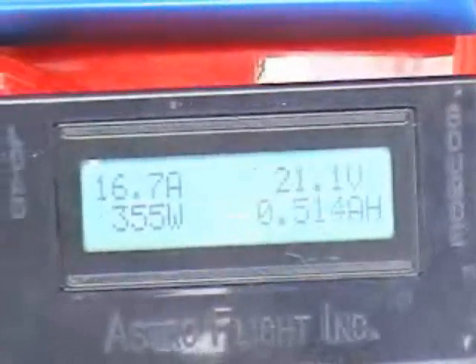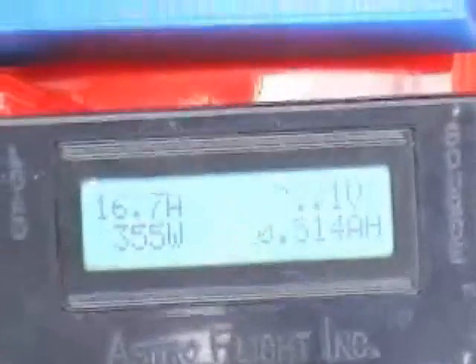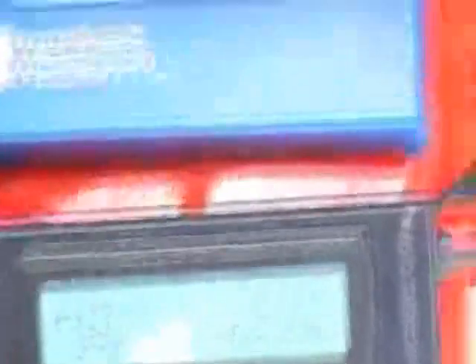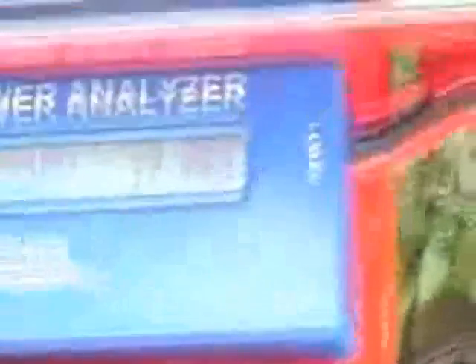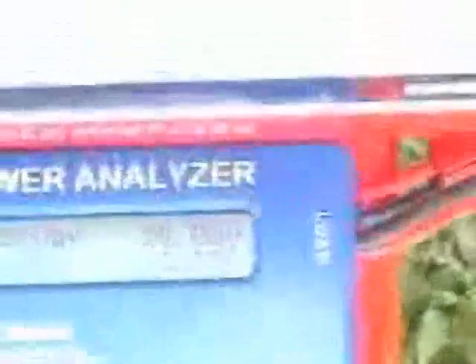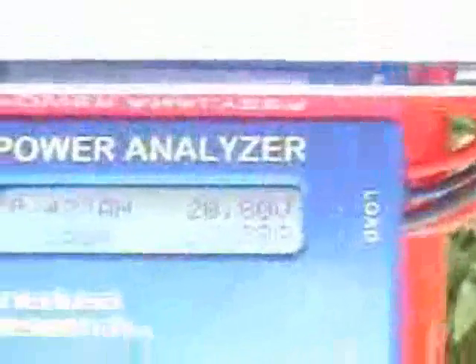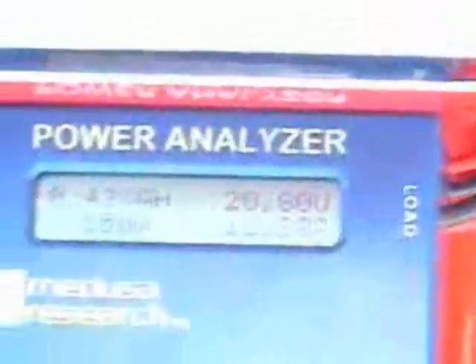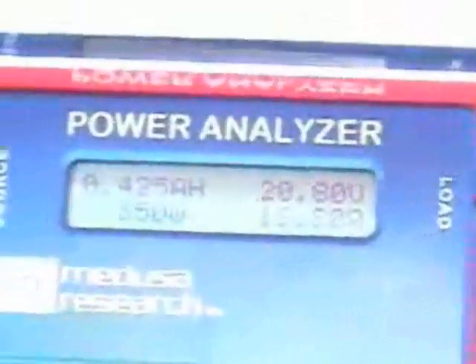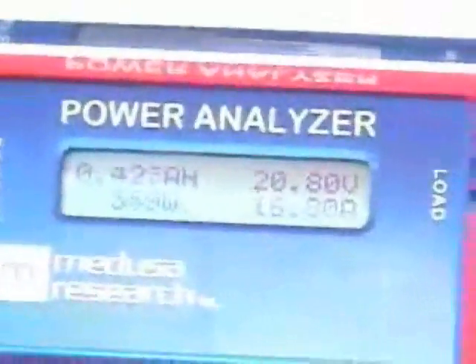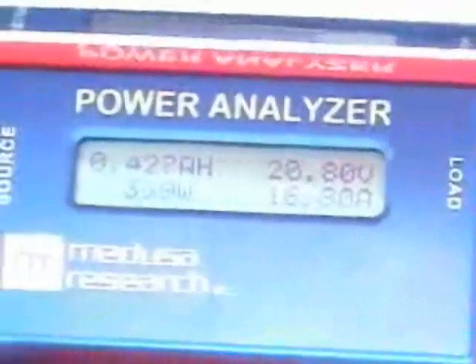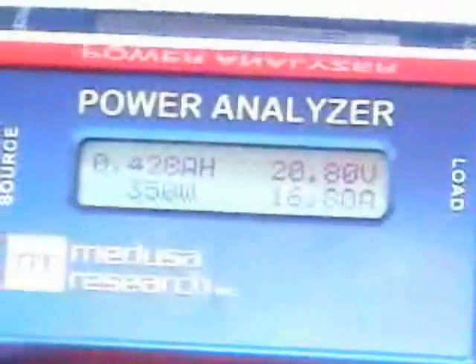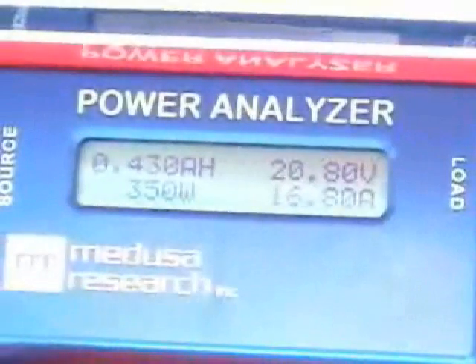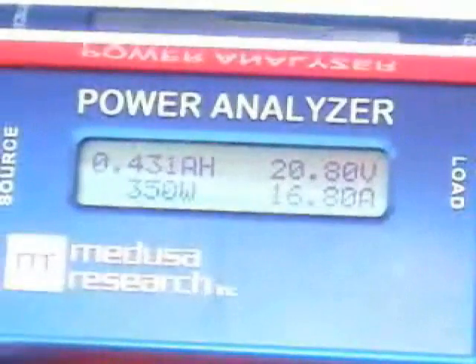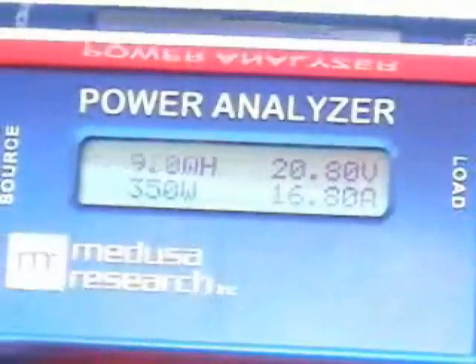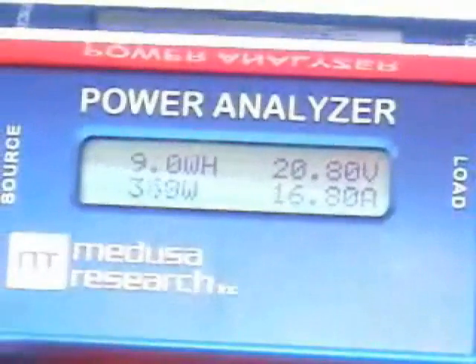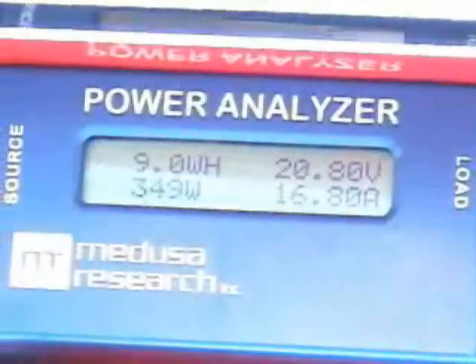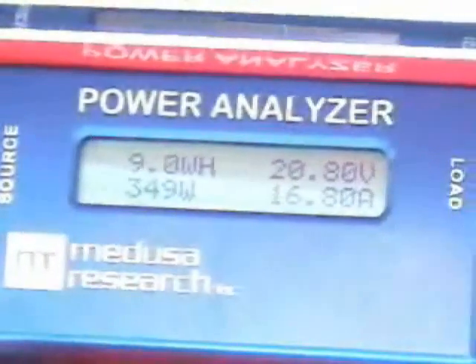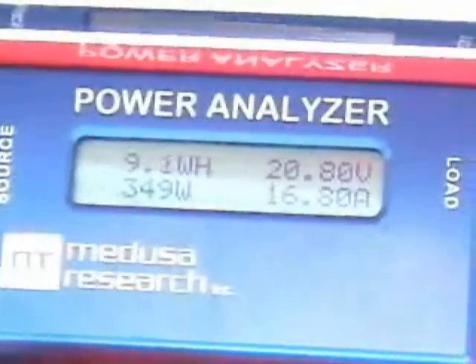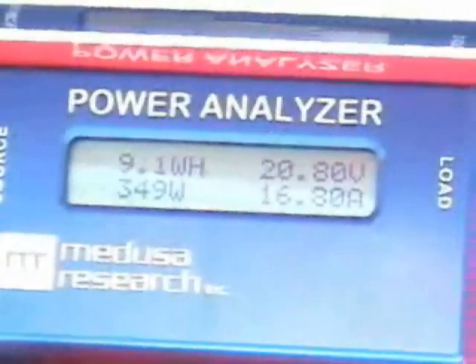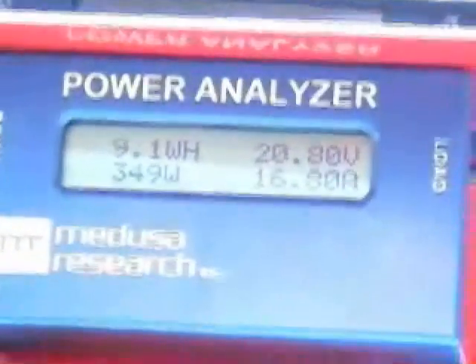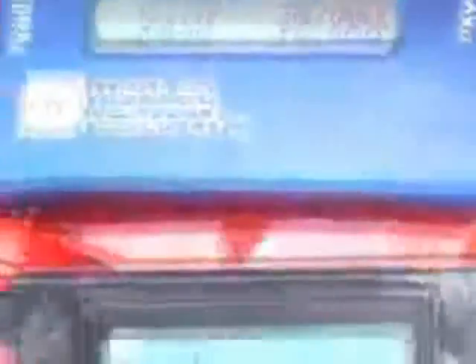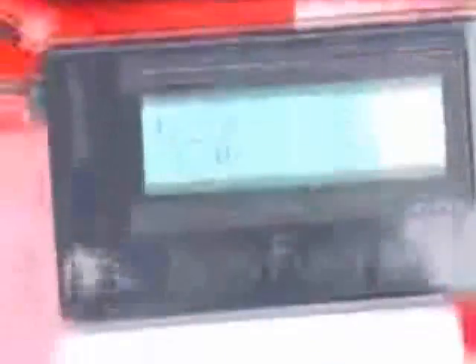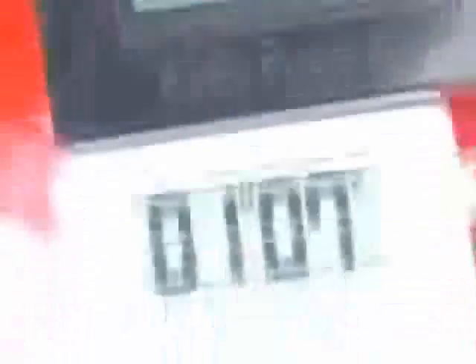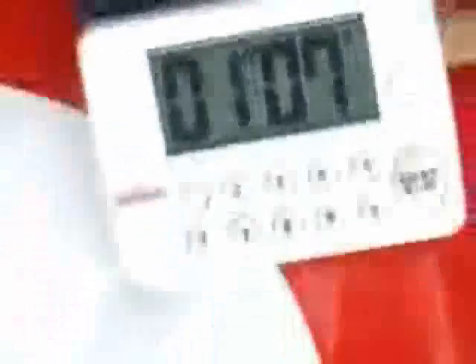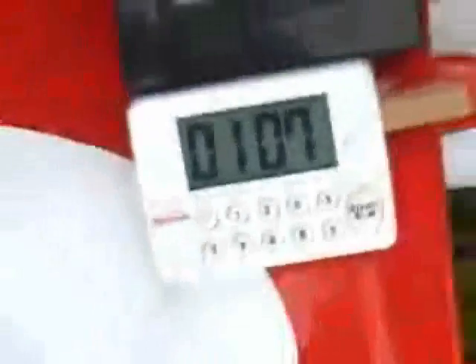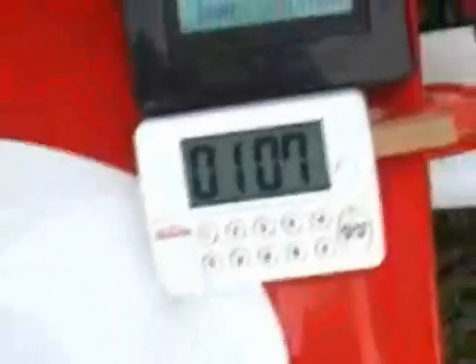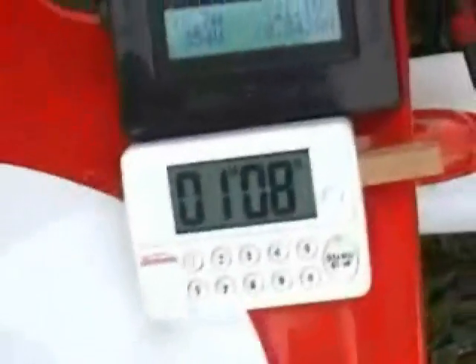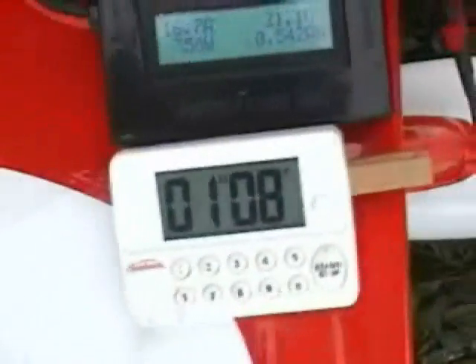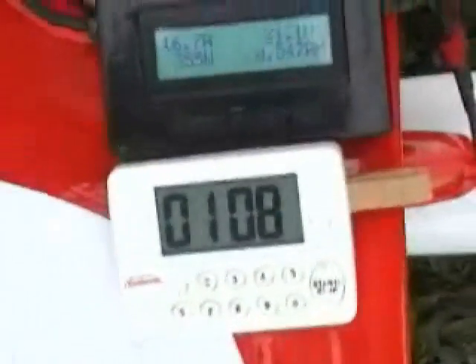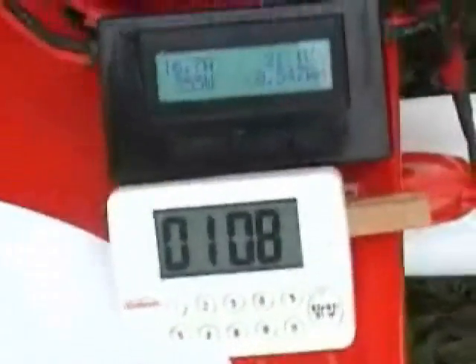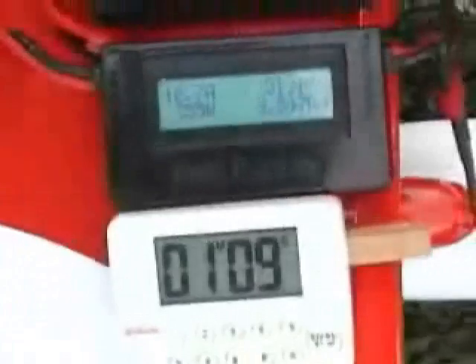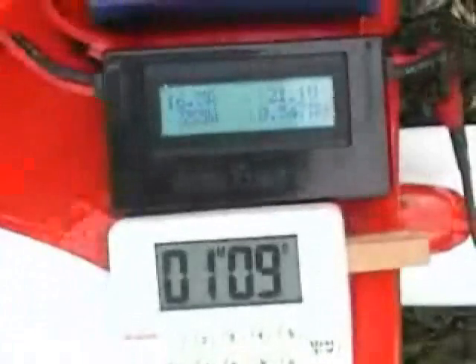It probably takes about 20 minutes. You don't need the timers, but you can also use just a timer — let it charge for 20 to 30 minutes and it's done.